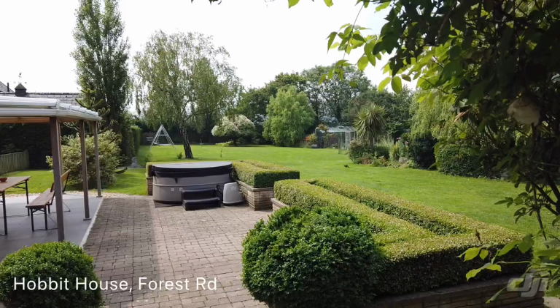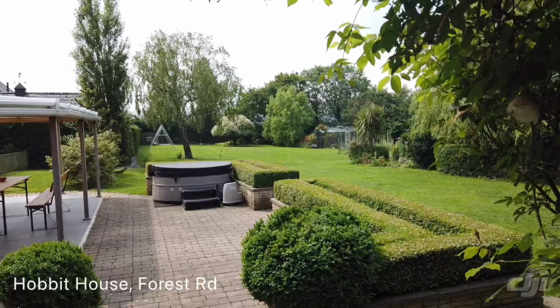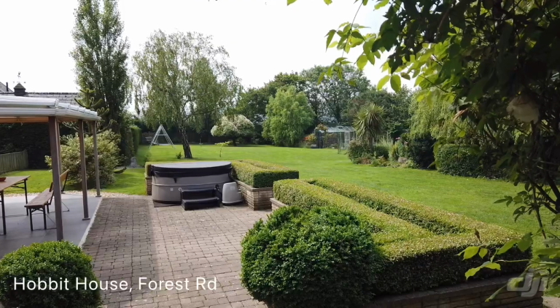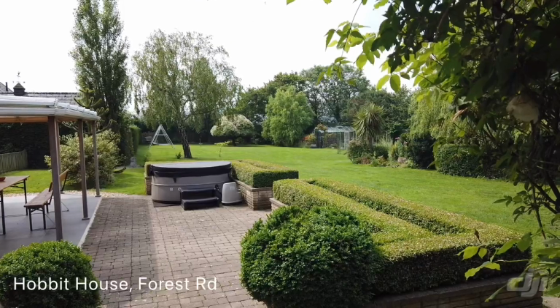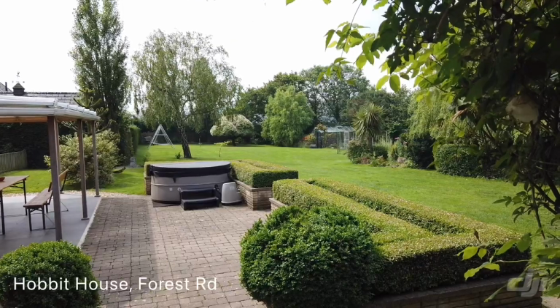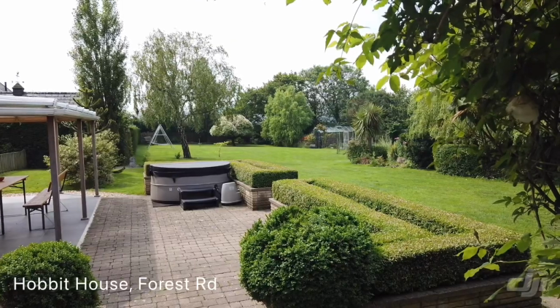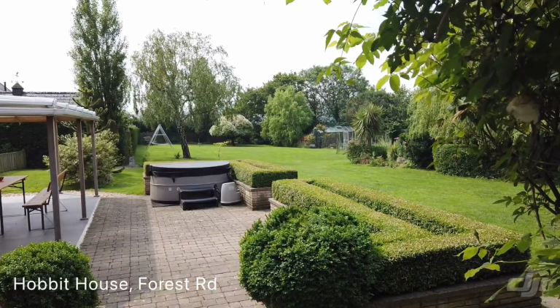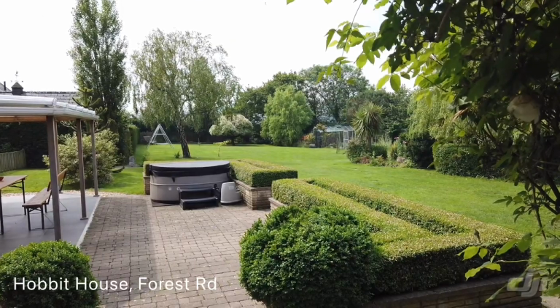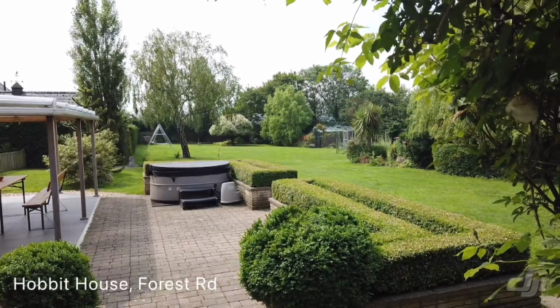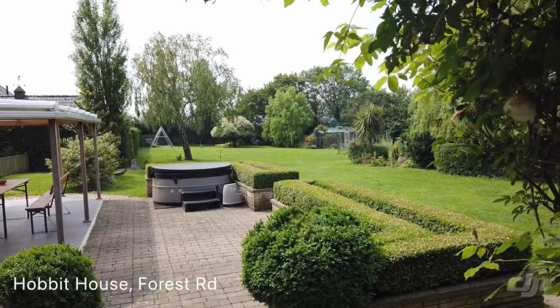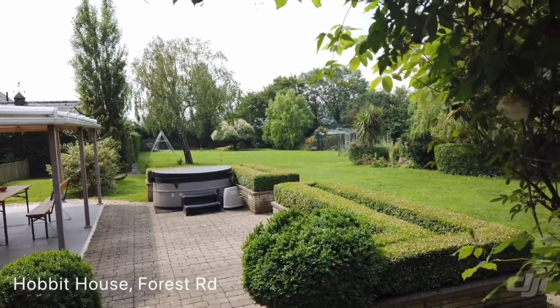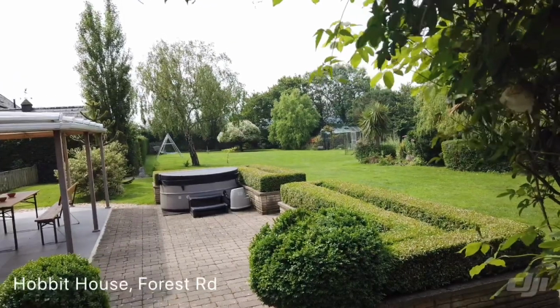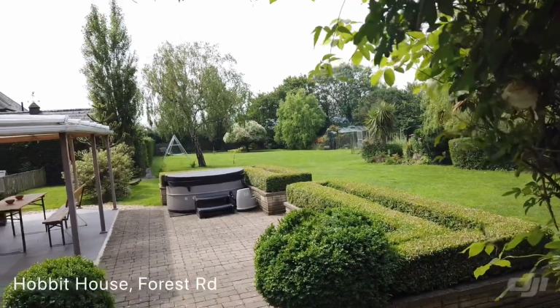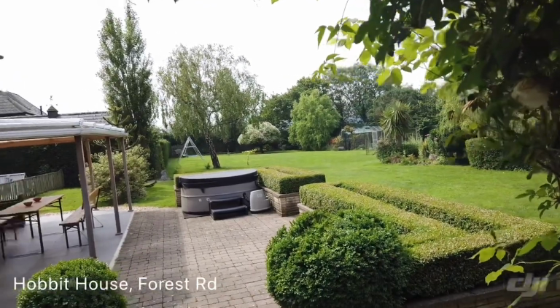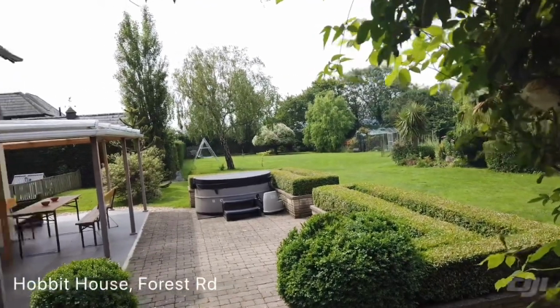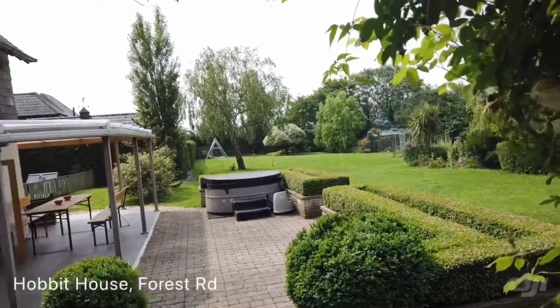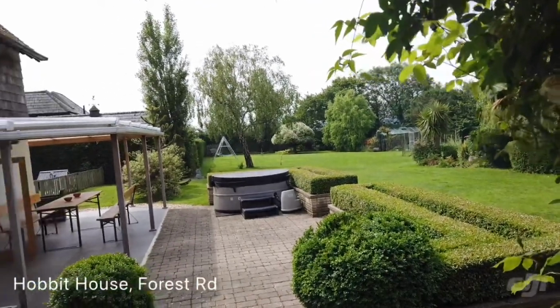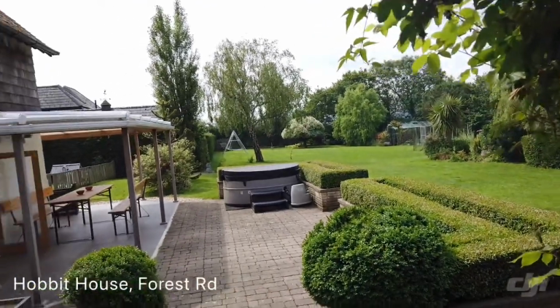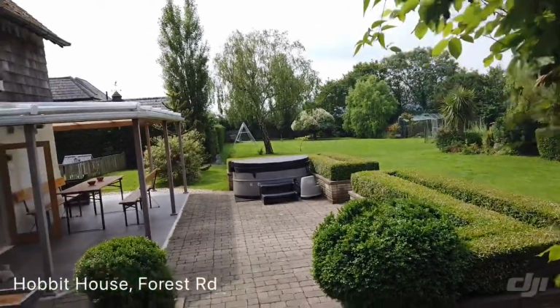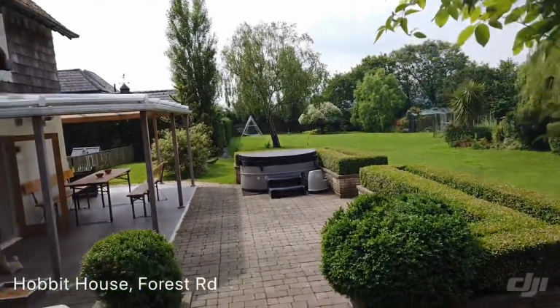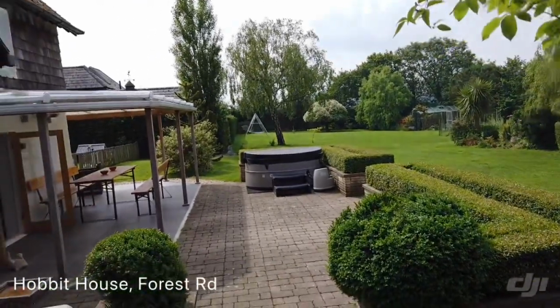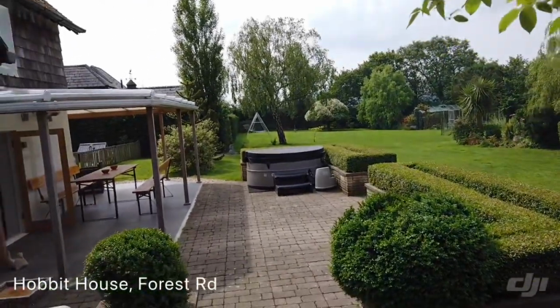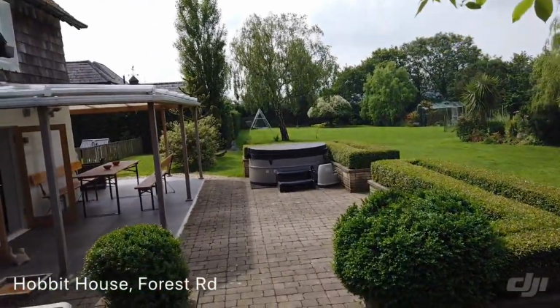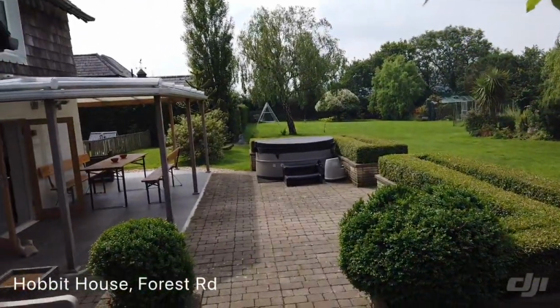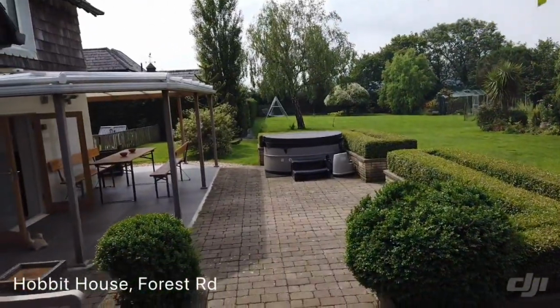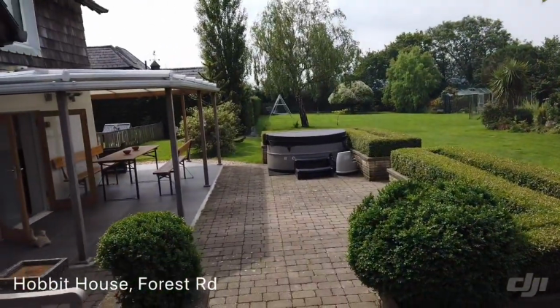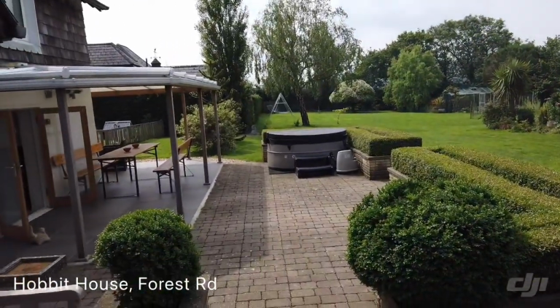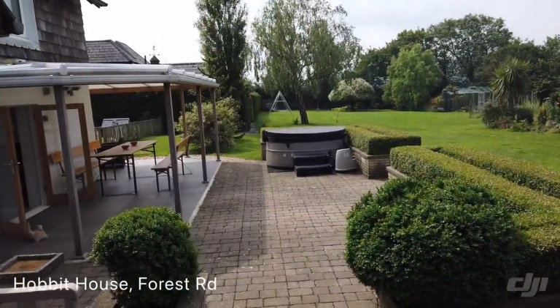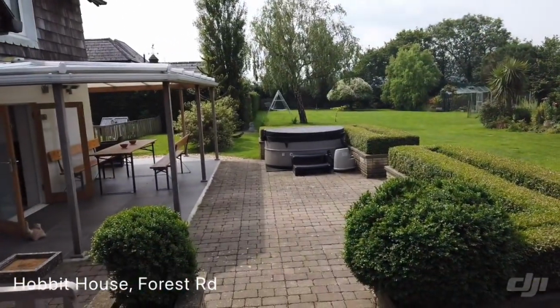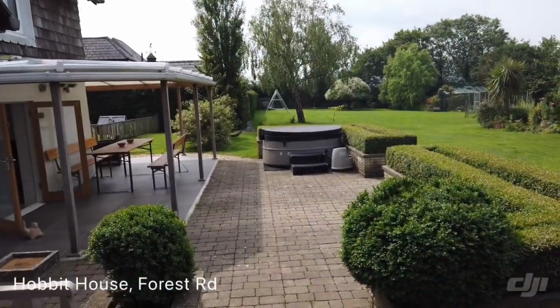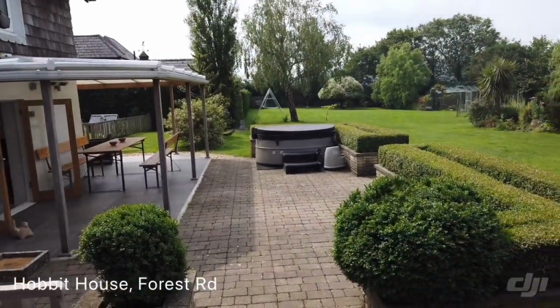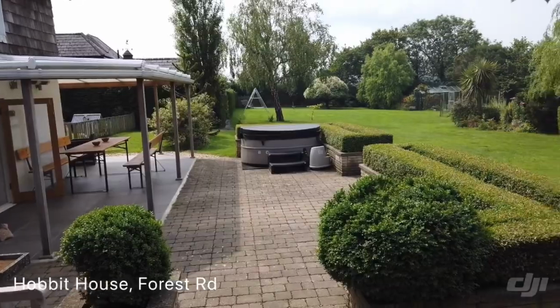Welcome to Hobbit House, a four-bedroom fabulous detached house on Forest Road in Newport, just on the outskirts.